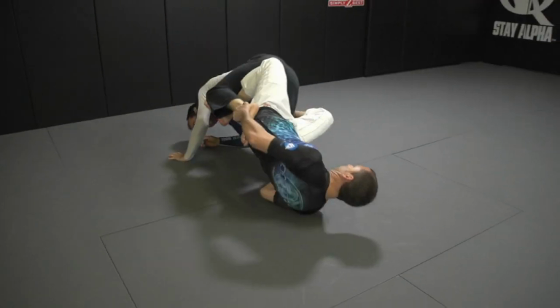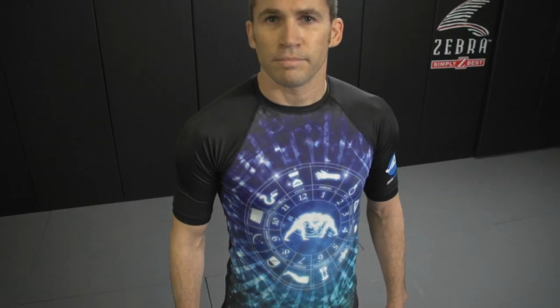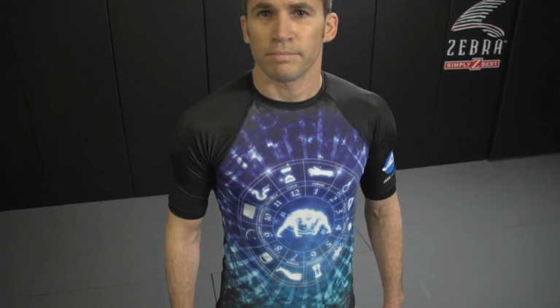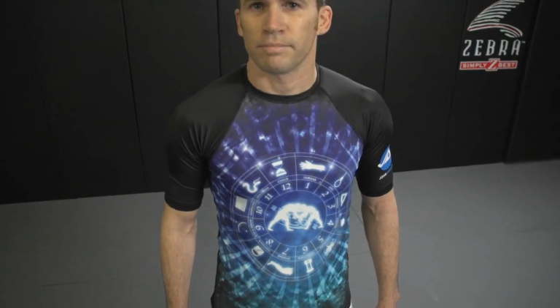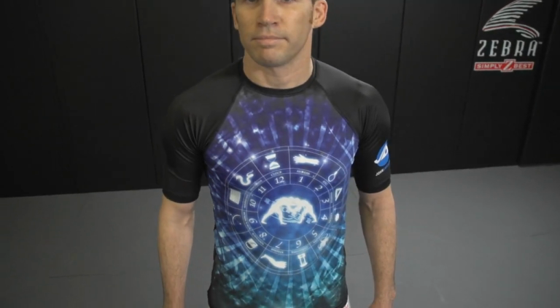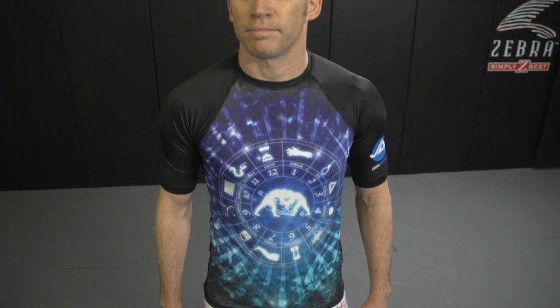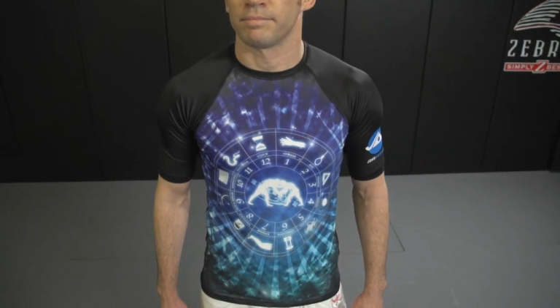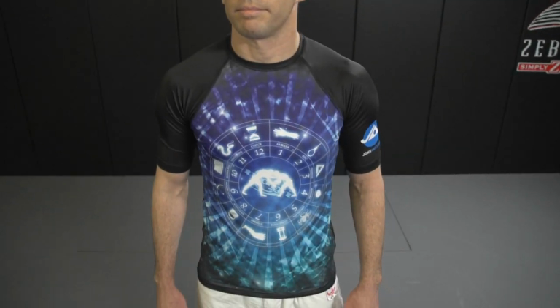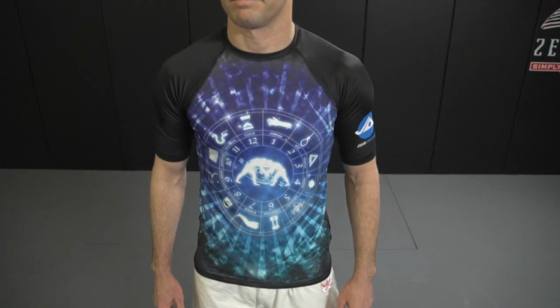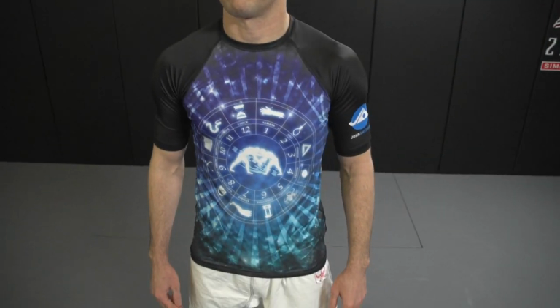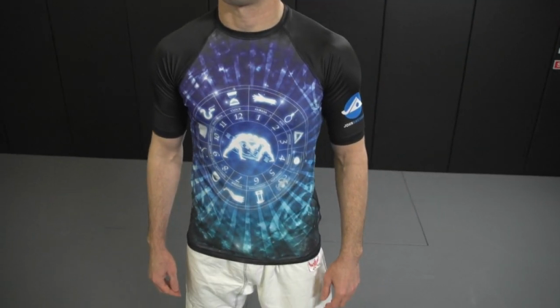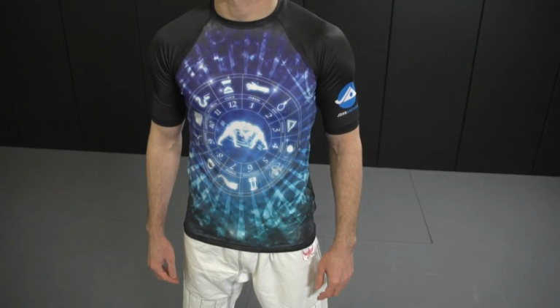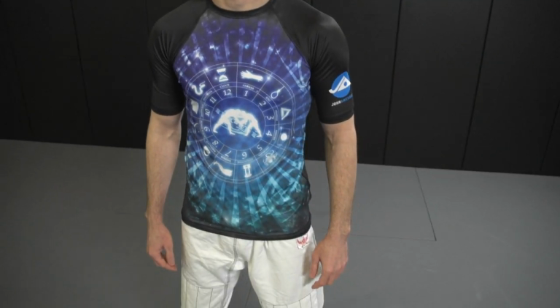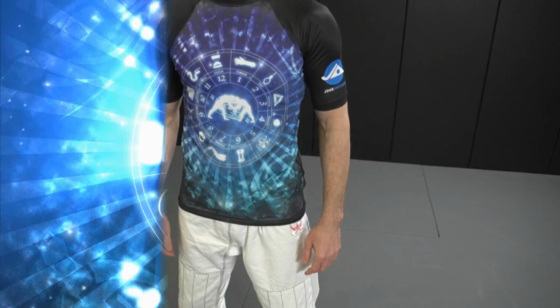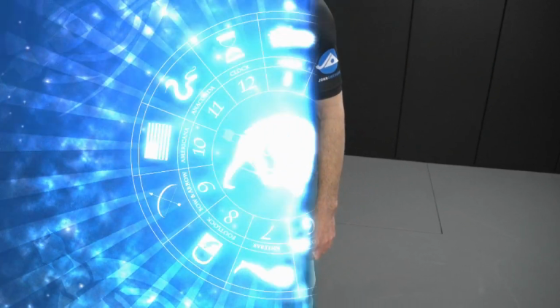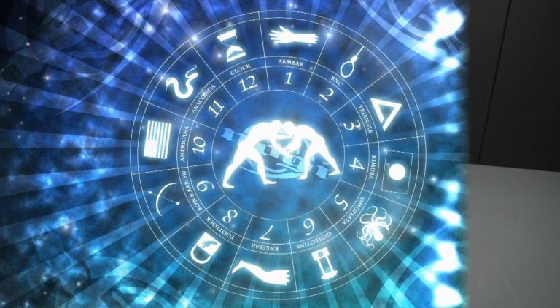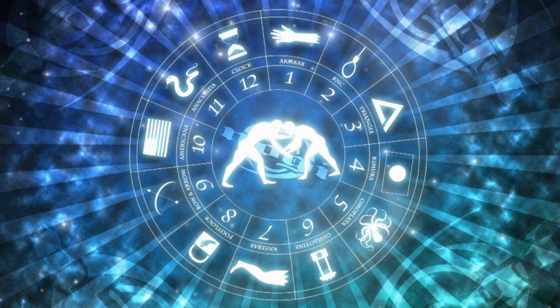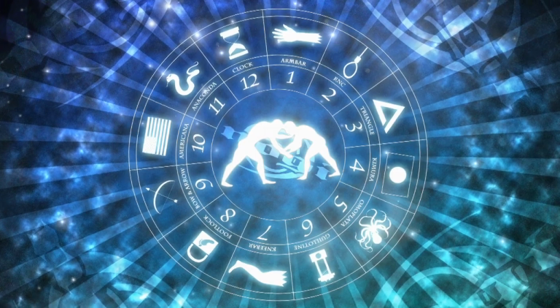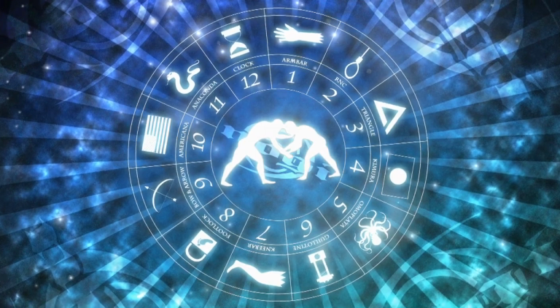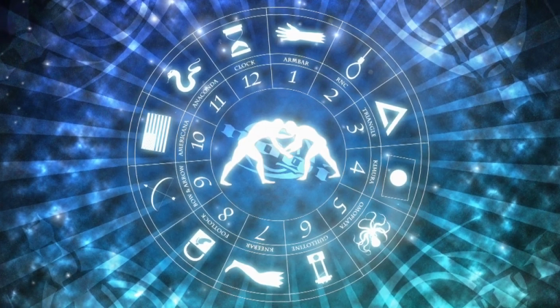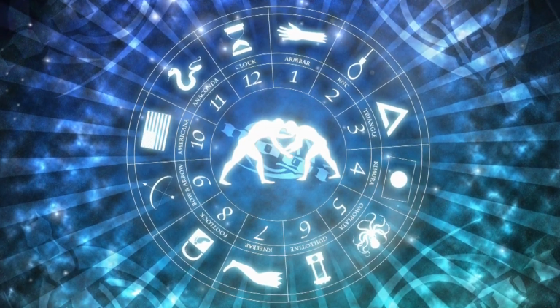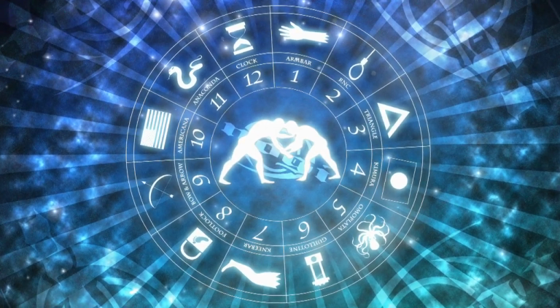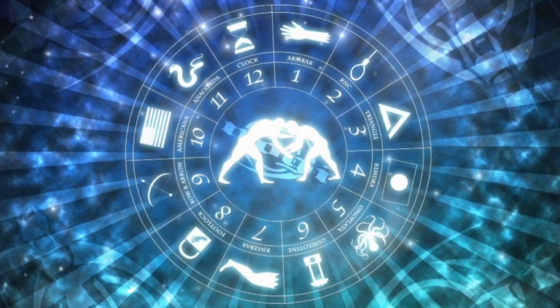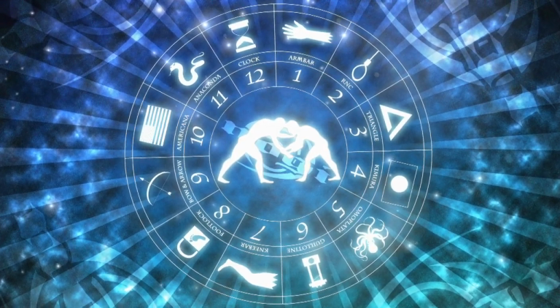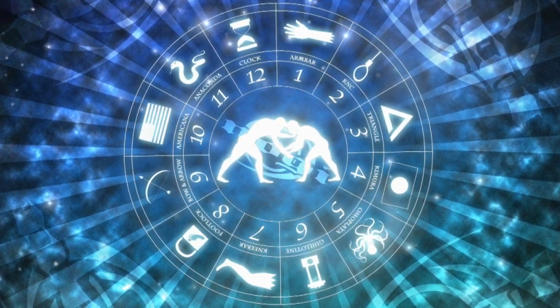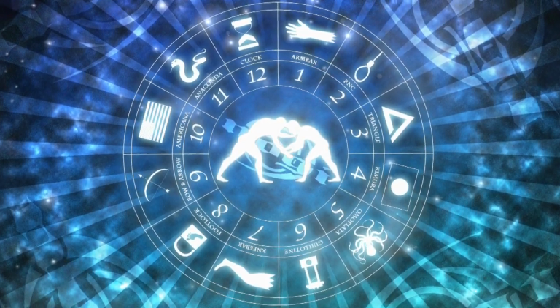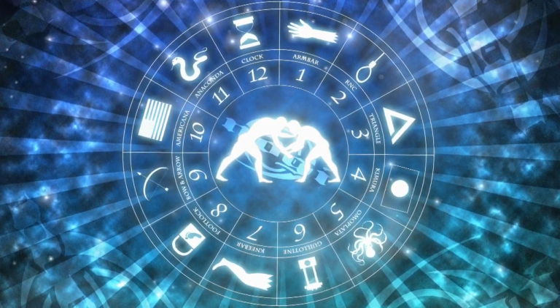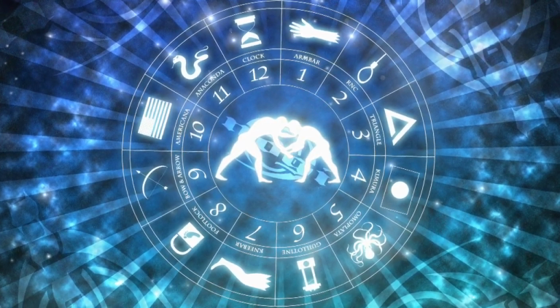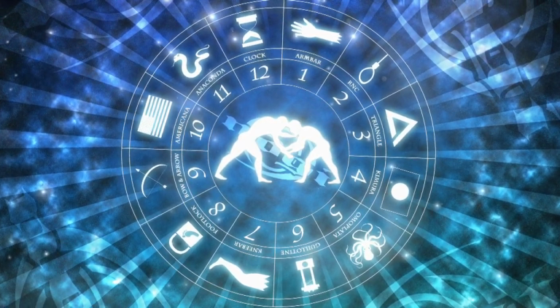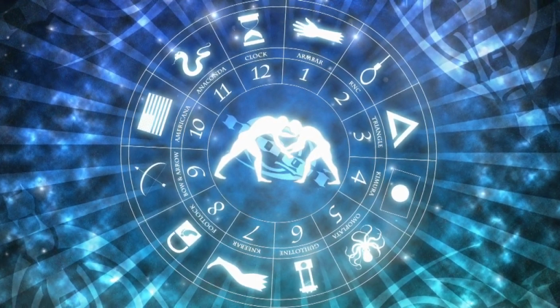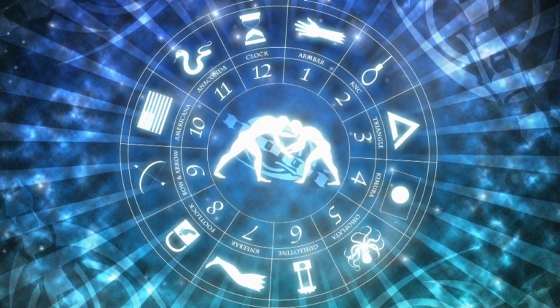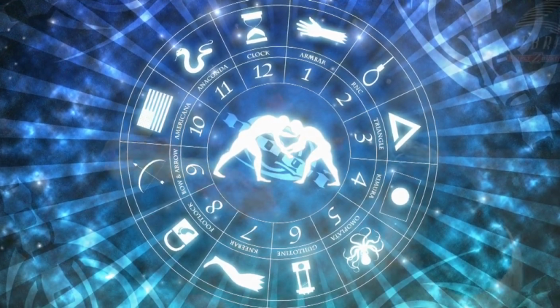Designed by SoCal artist and BJJ student John Awesome, the artwork shows two grapplers in space surrounded by symbols of many of Jiu-Jitsu's signature moves.